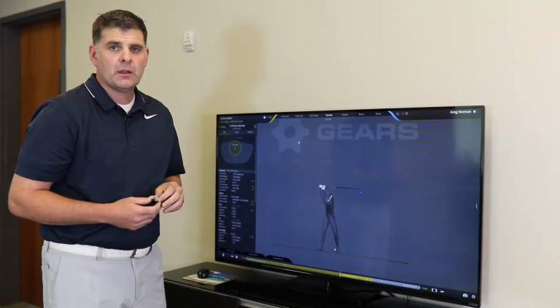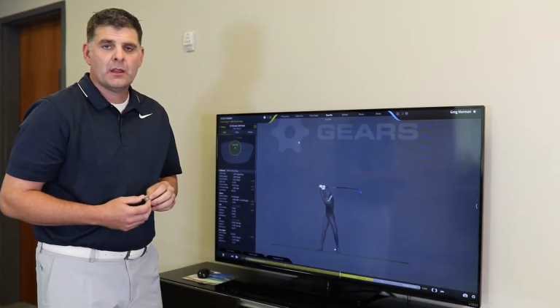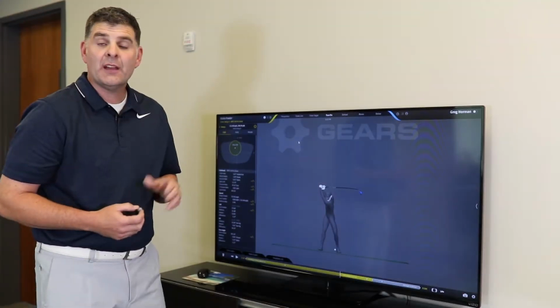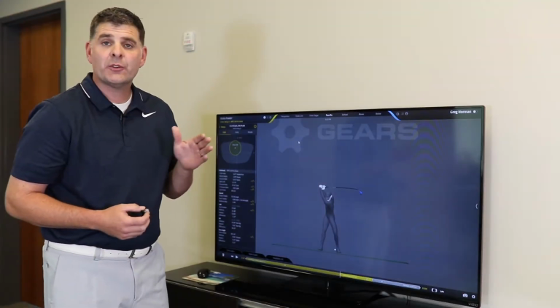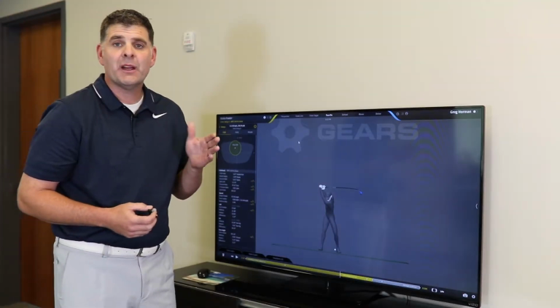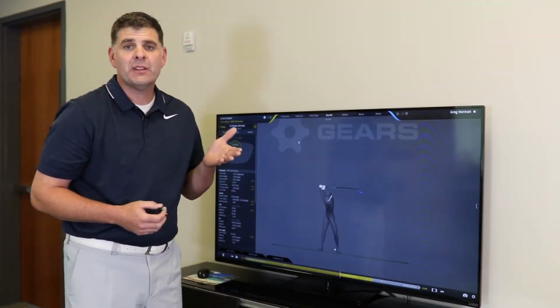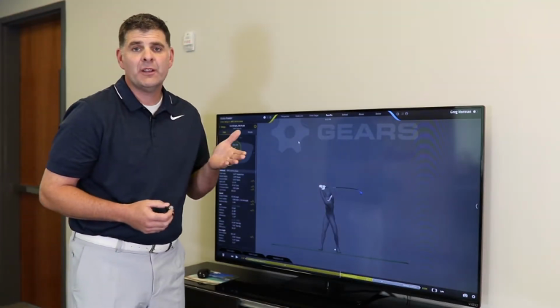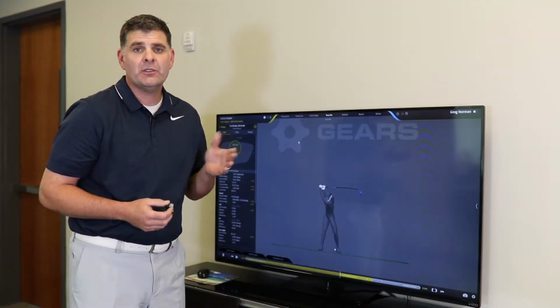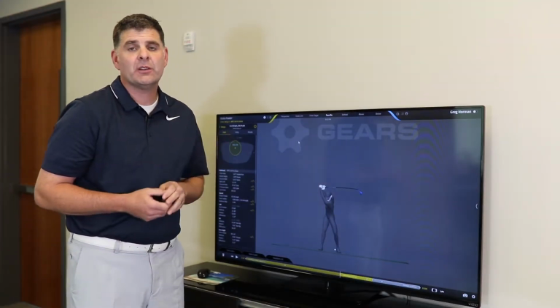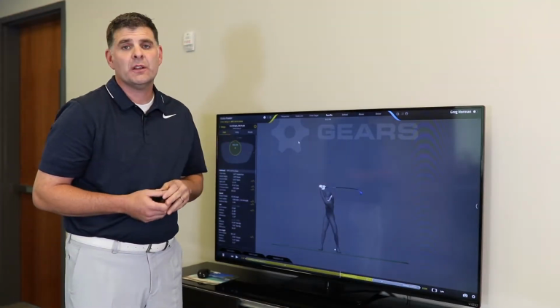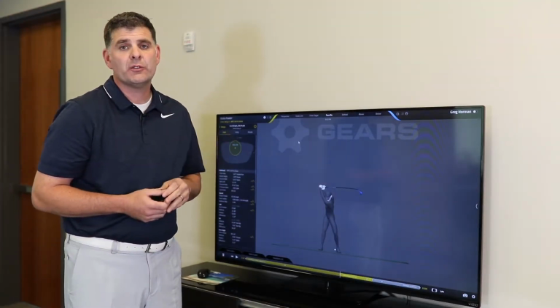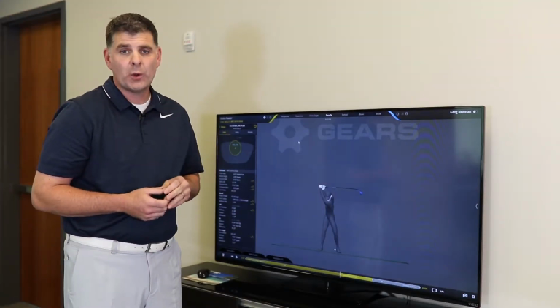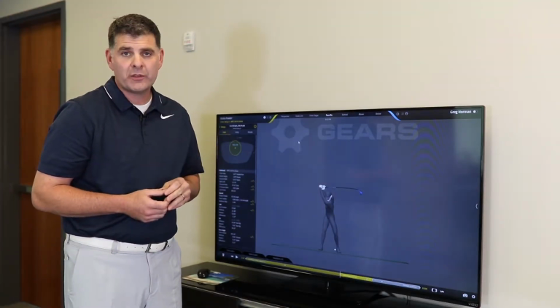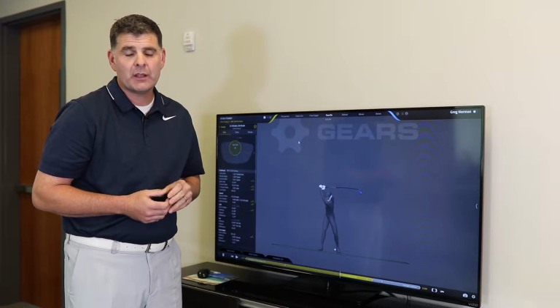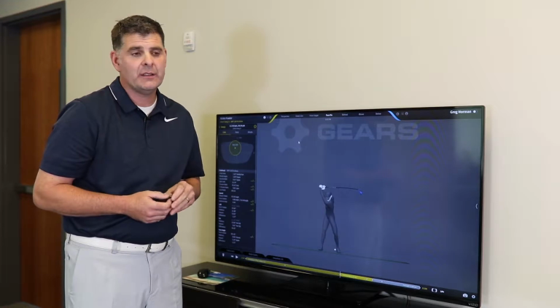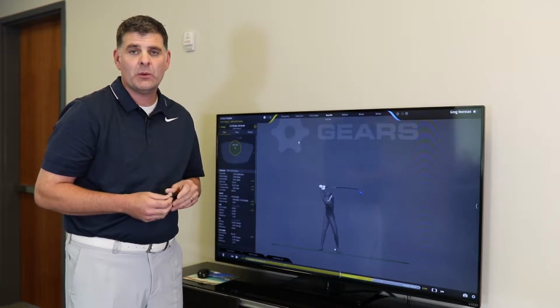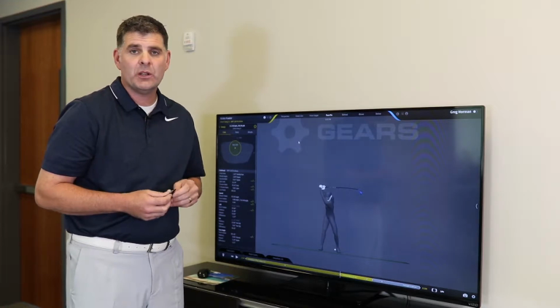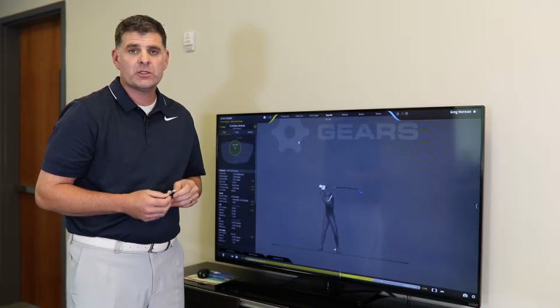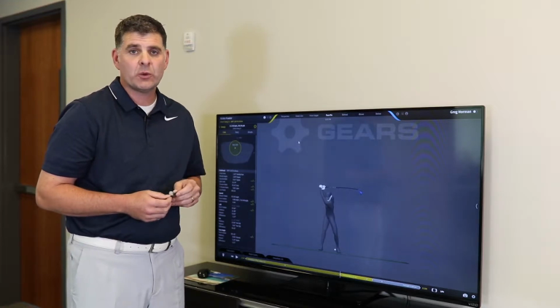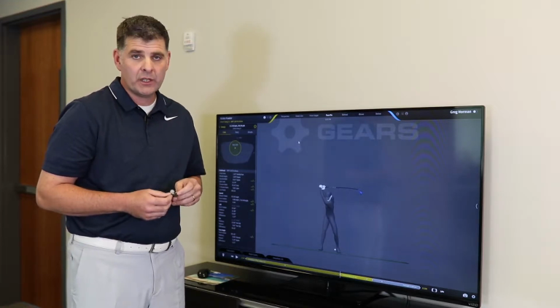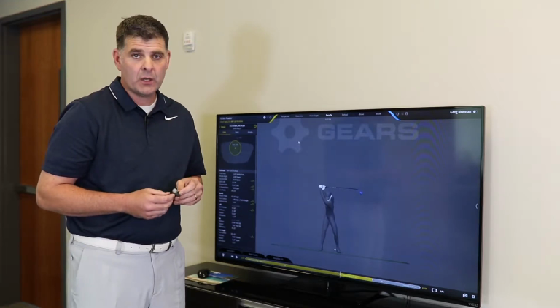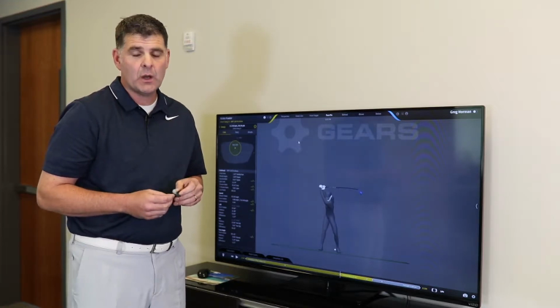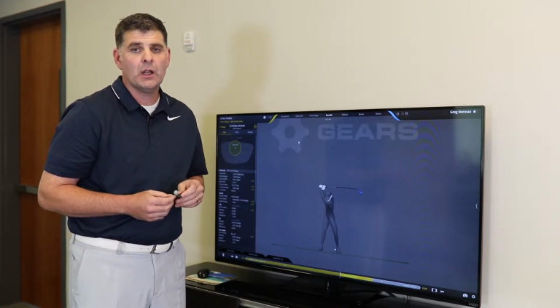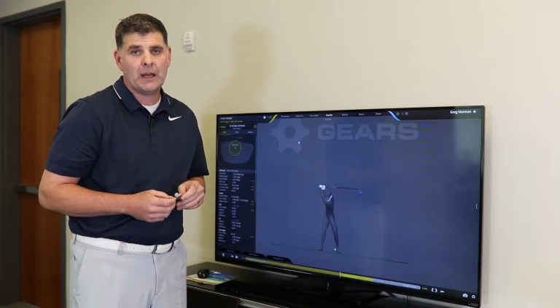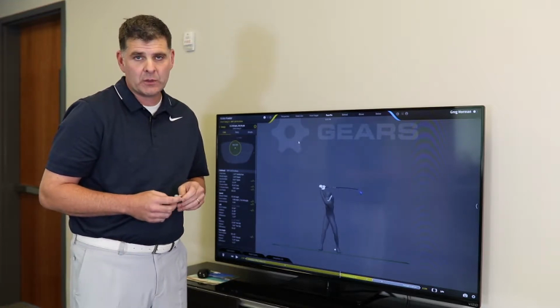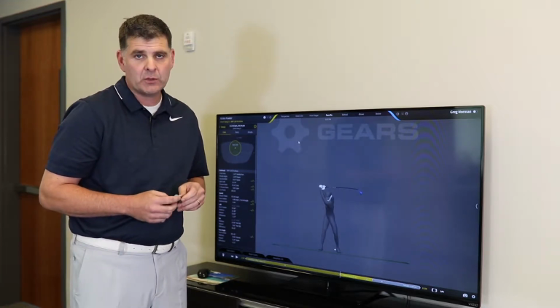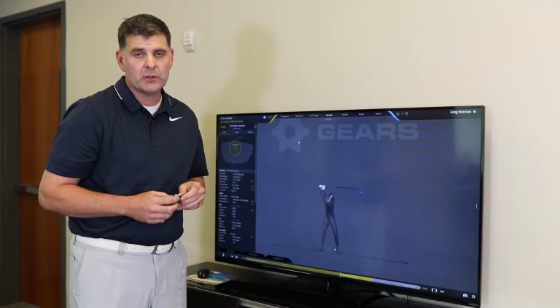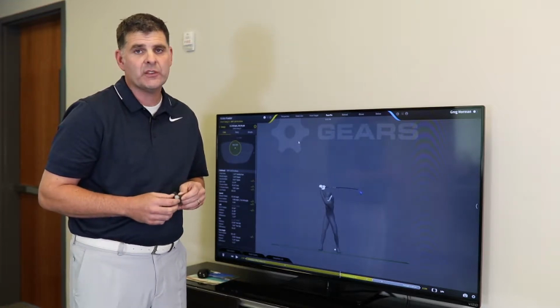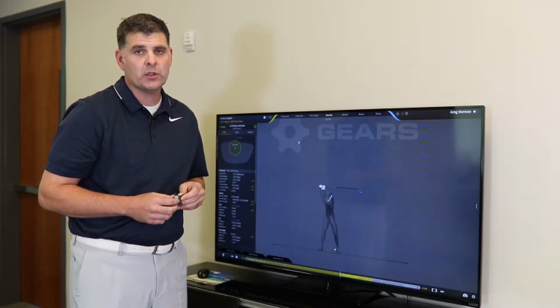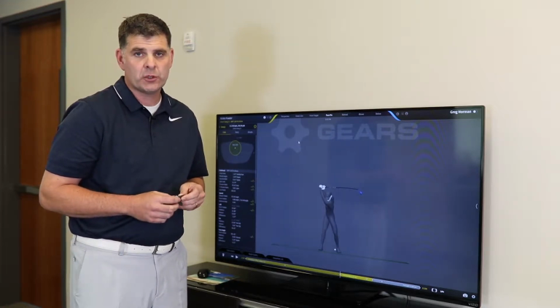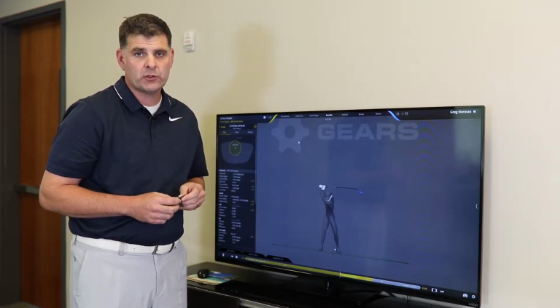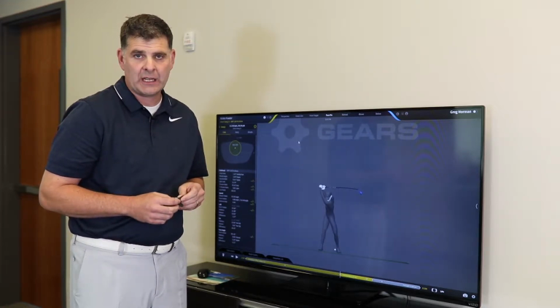Hi folks, Michael Neff here, Director of Gears Sports. Today we're going to do a short video on optical versus inertial tracking.